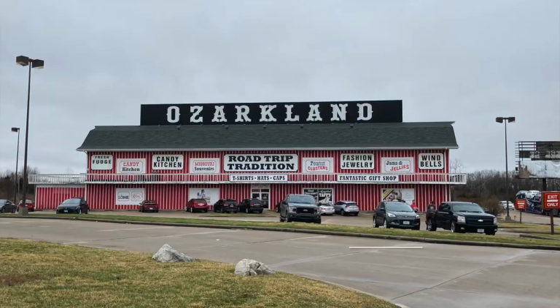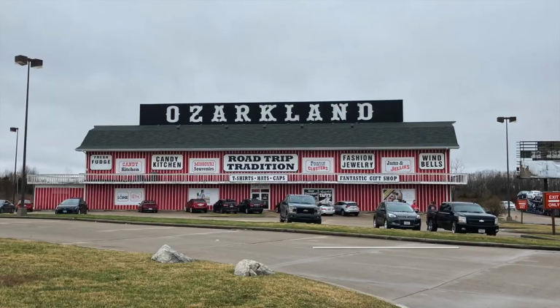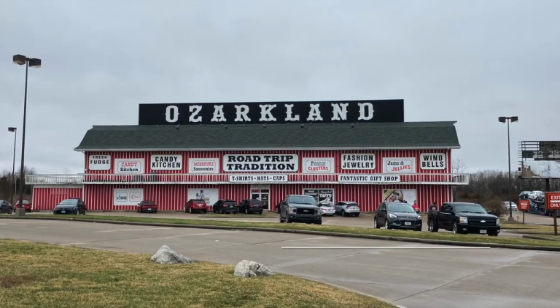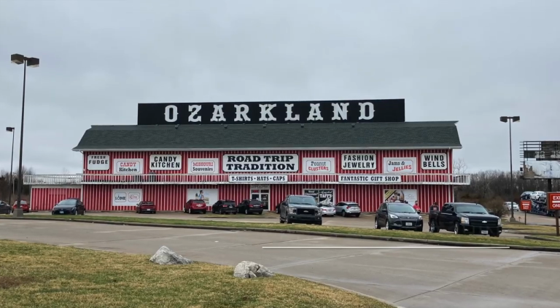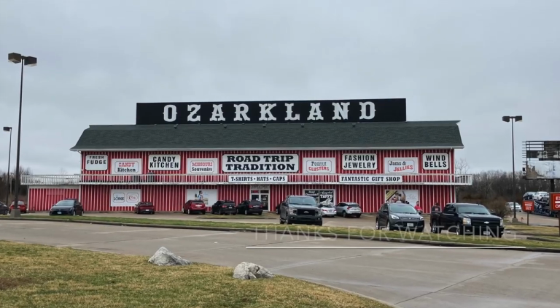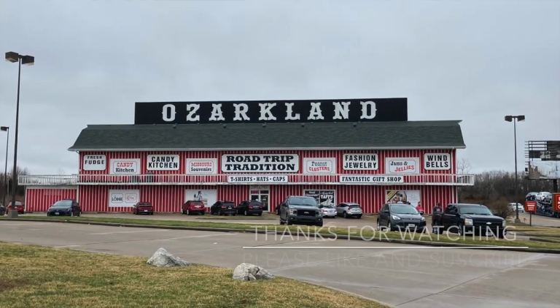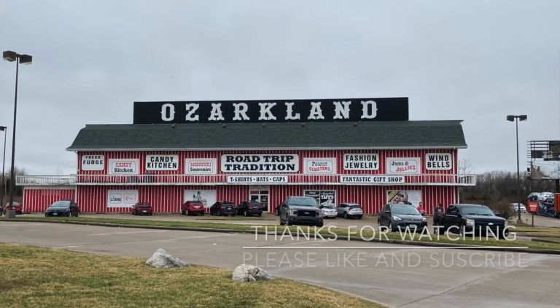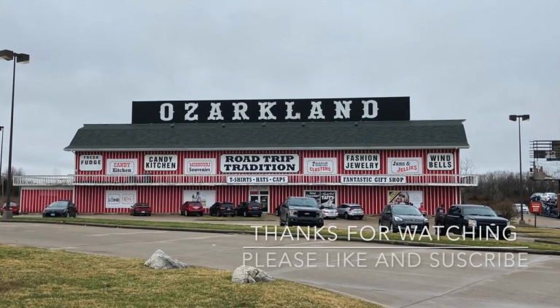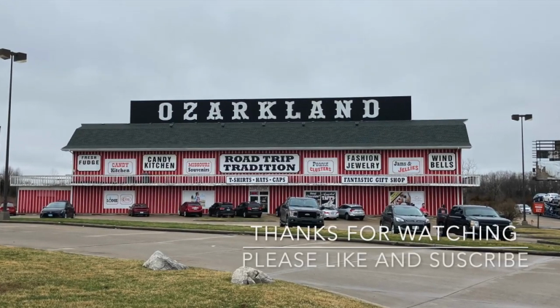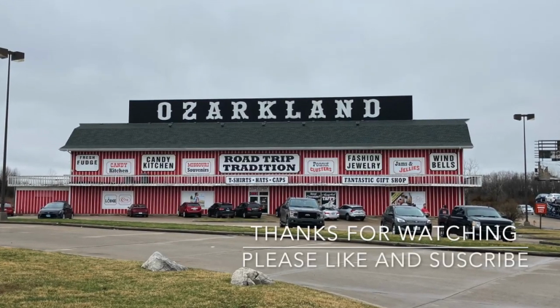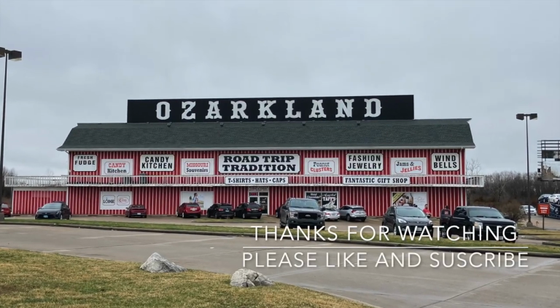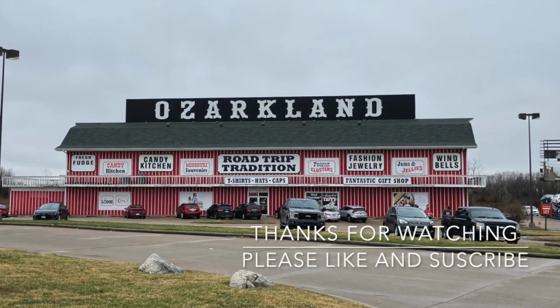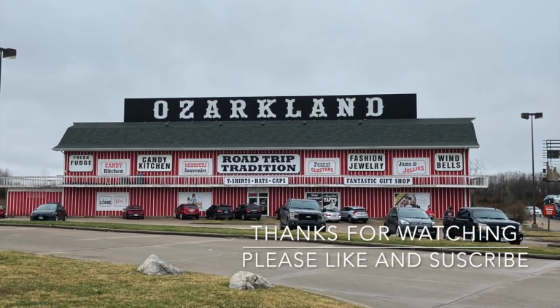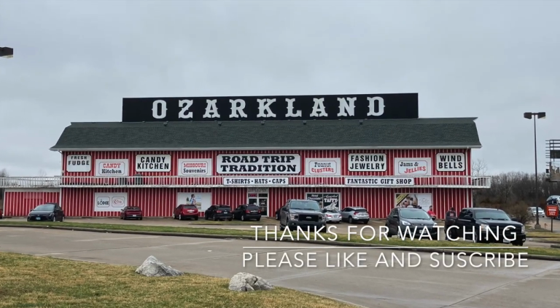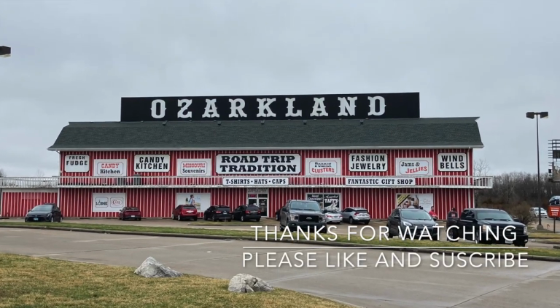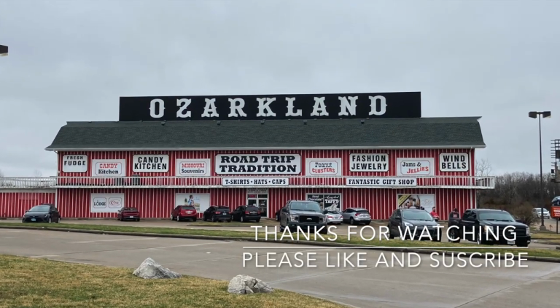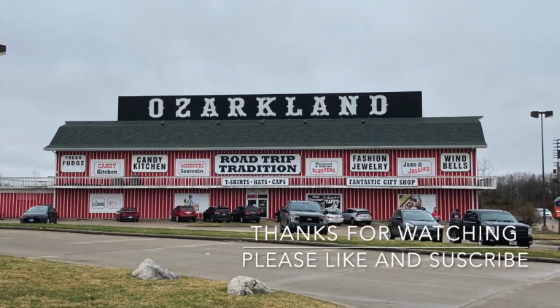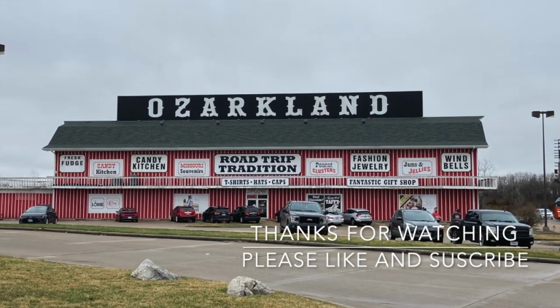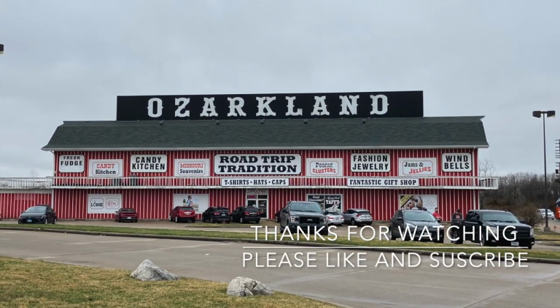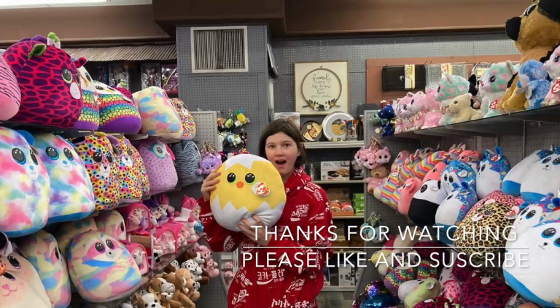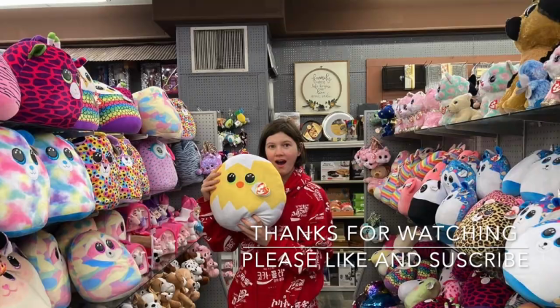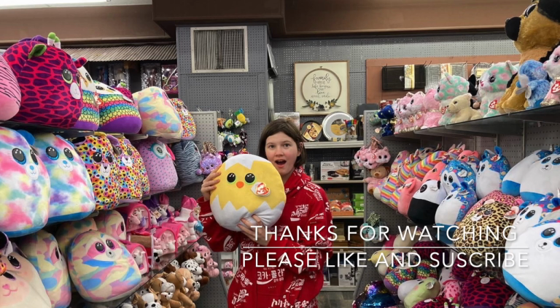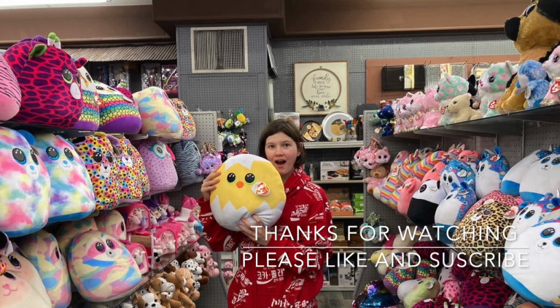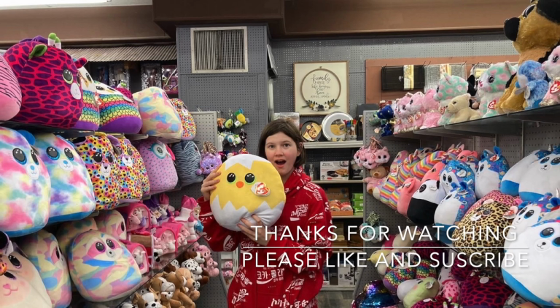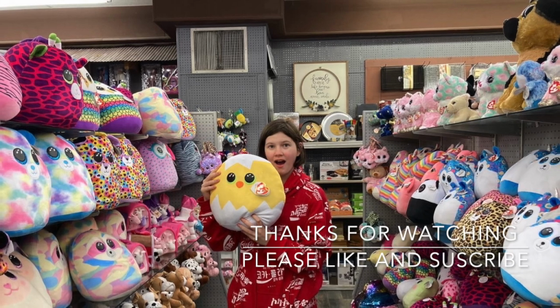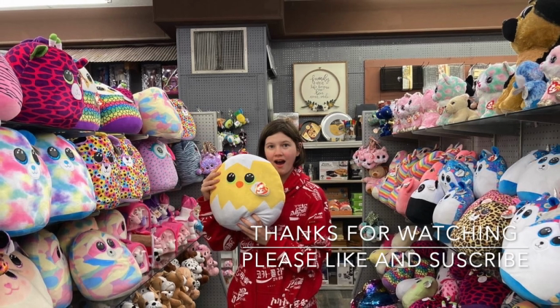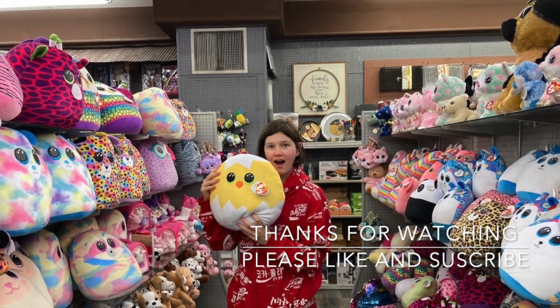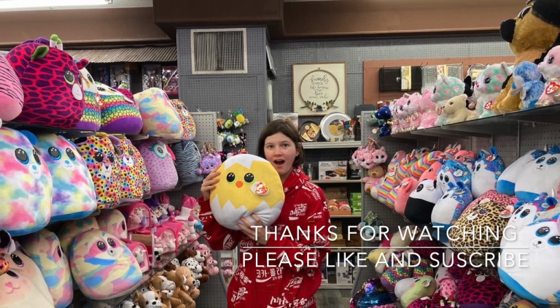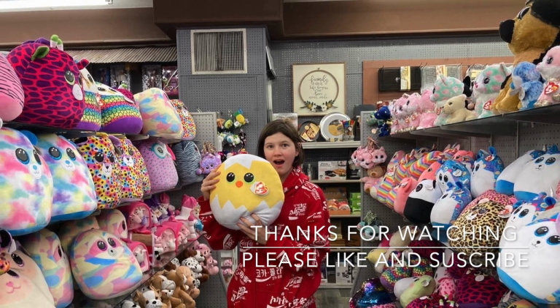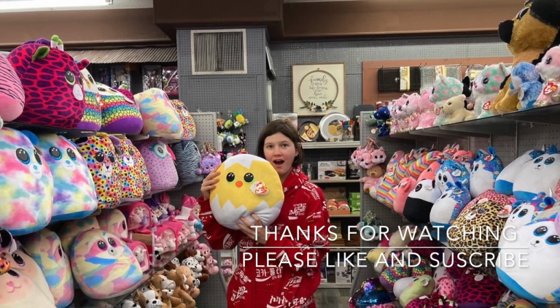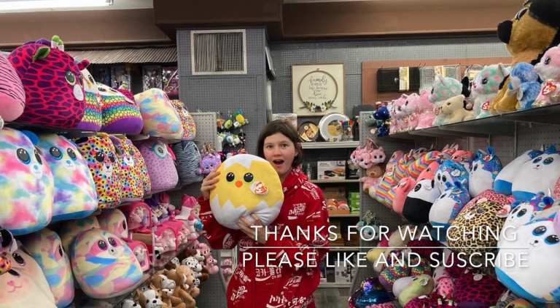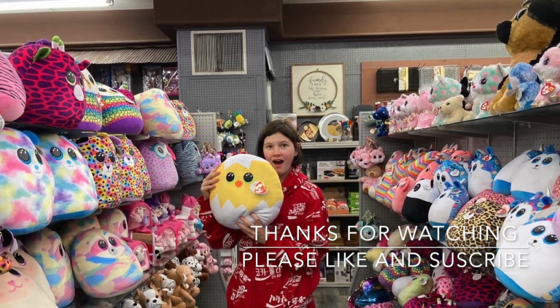Thanks for watching. Please like and subscribe — it really helps out the channel and we greatly appreciate it.